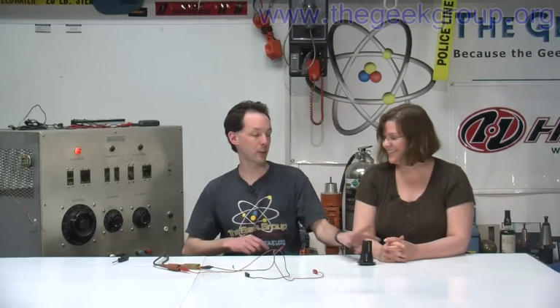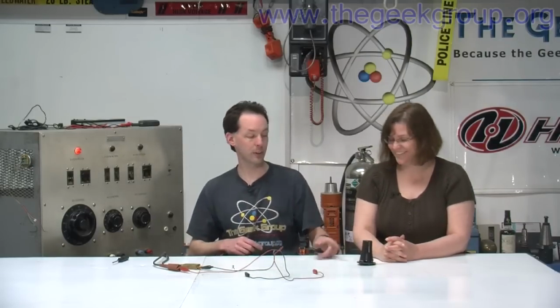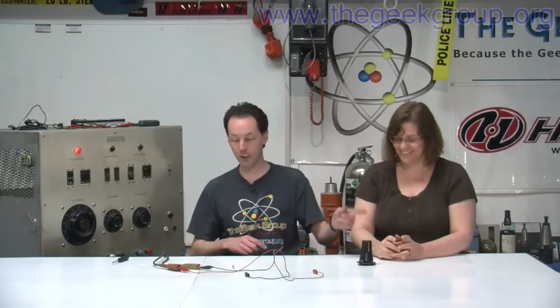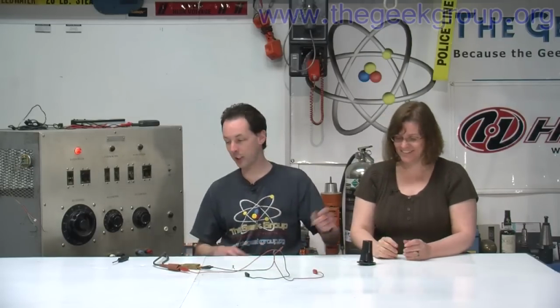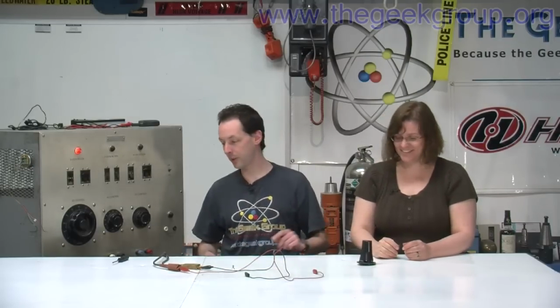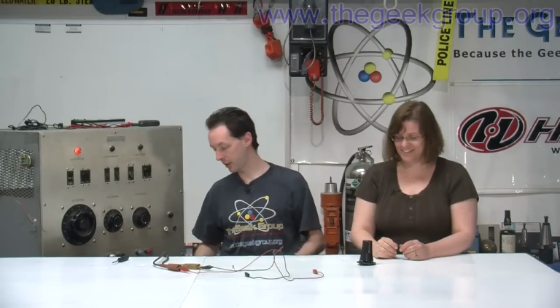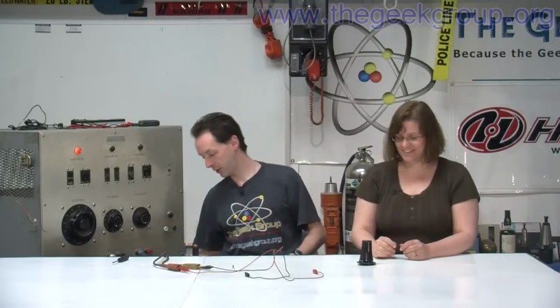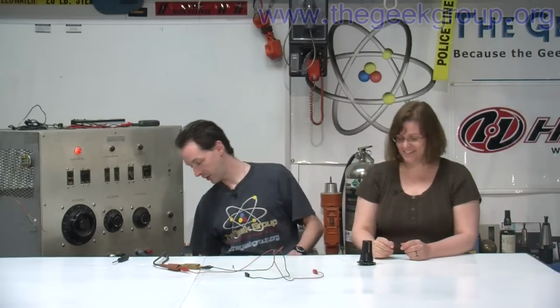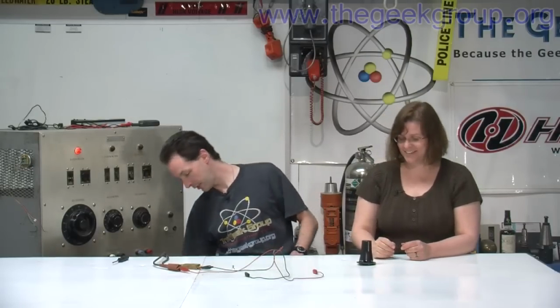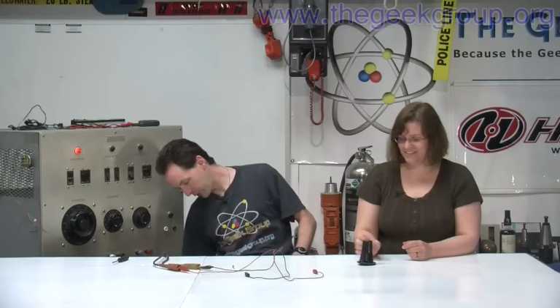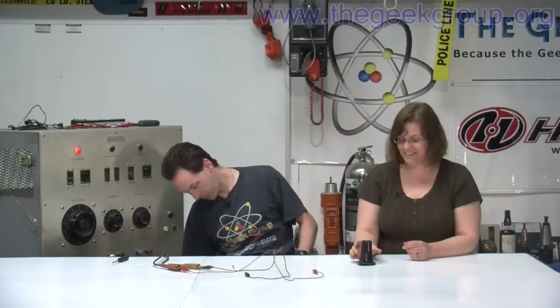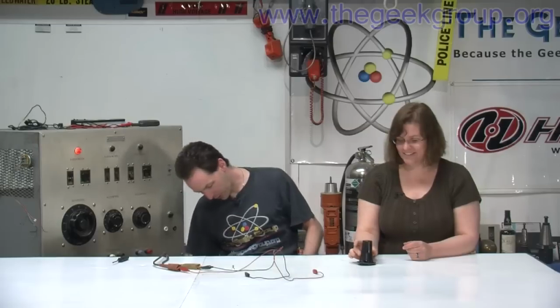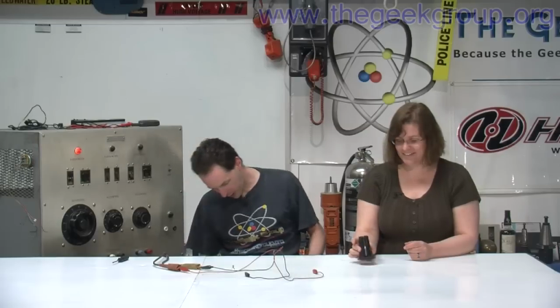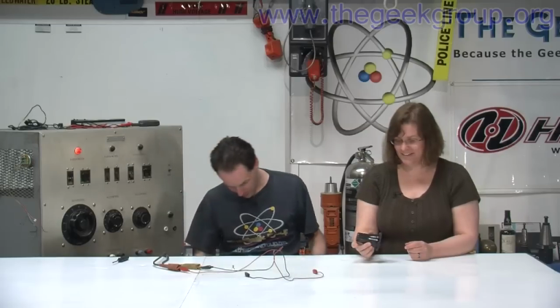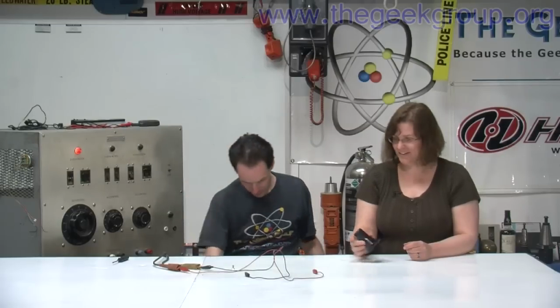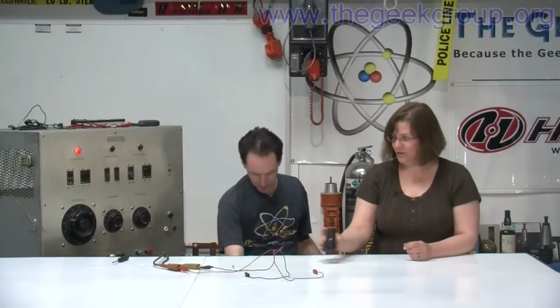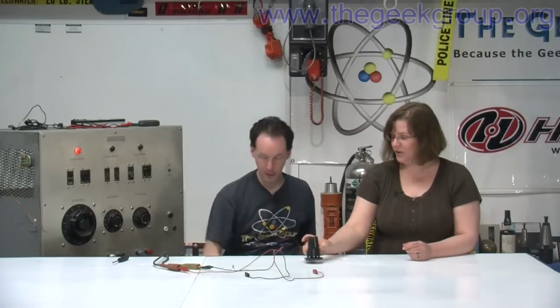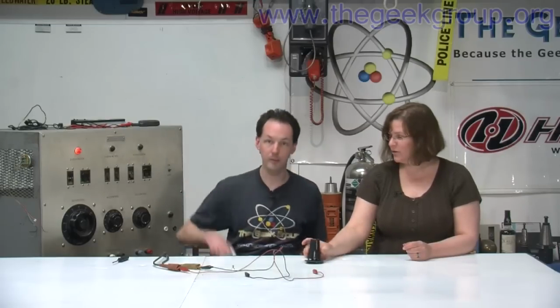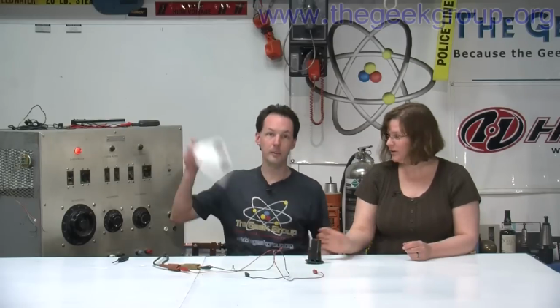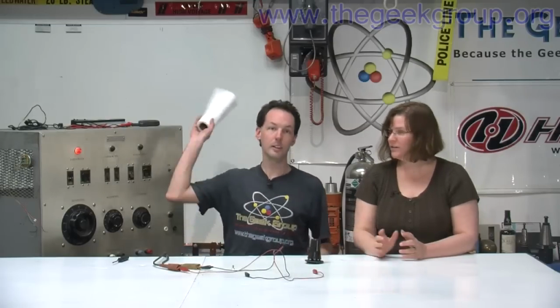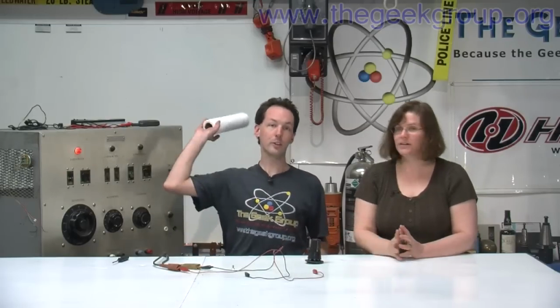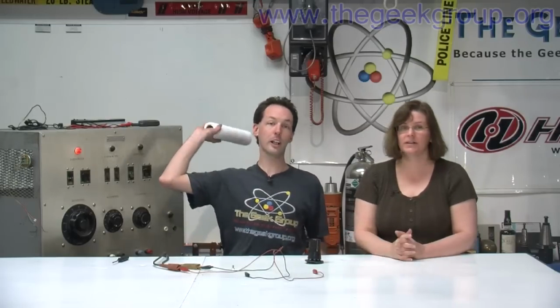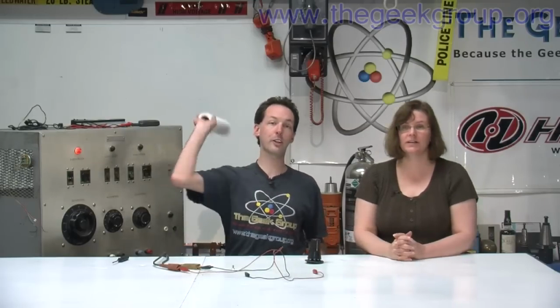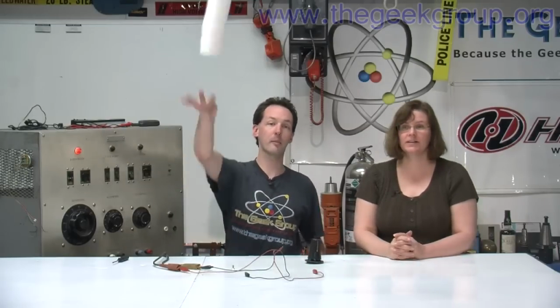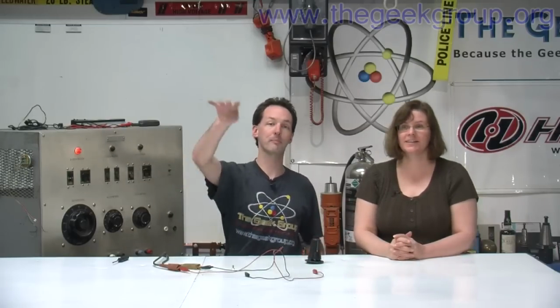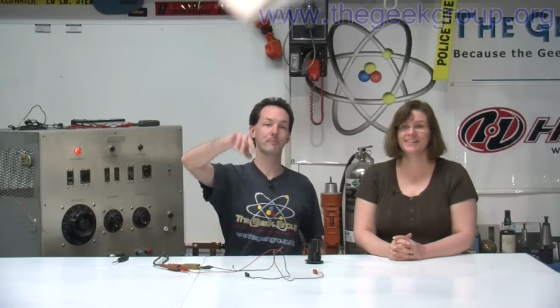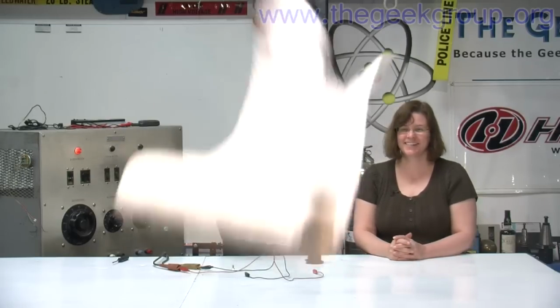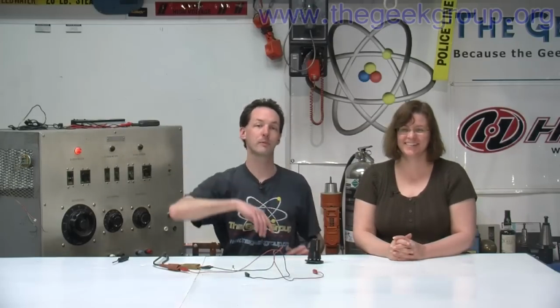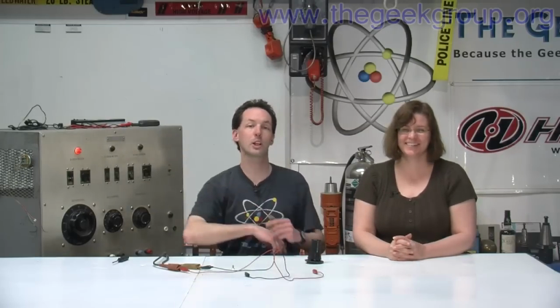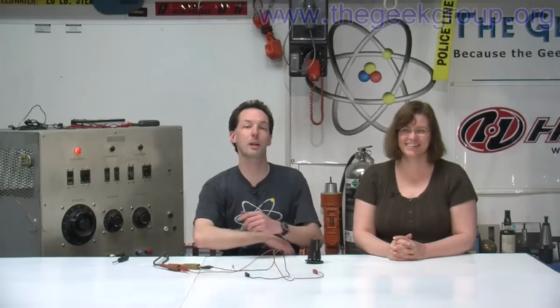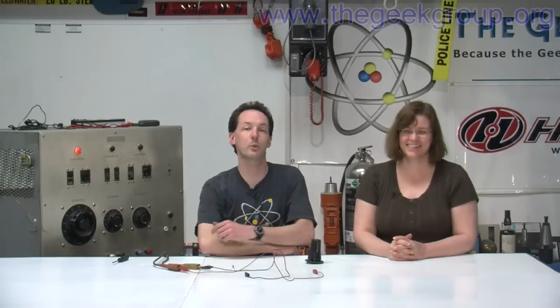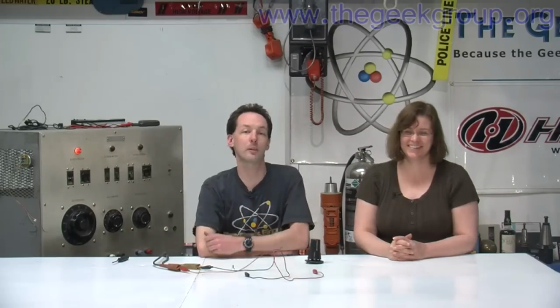All right you guys have fun. I'm Chris and she's weird. We'll have more for you next time here at the Geek Group. We'll see you next time — we're going back to work.